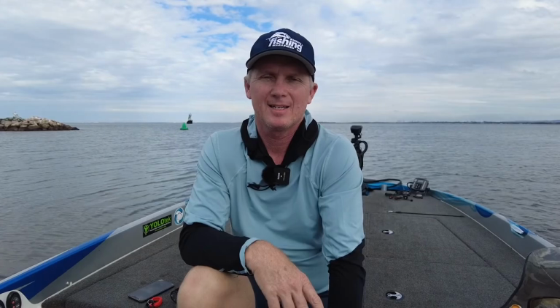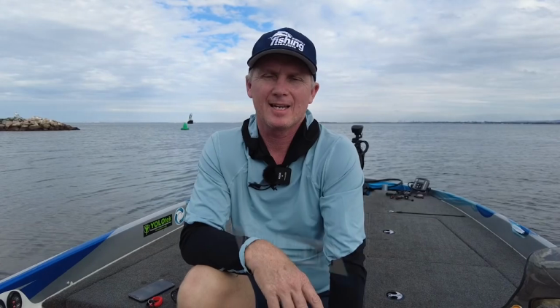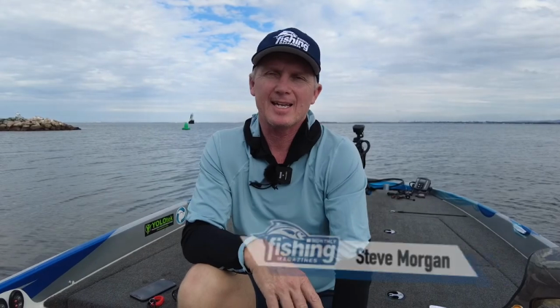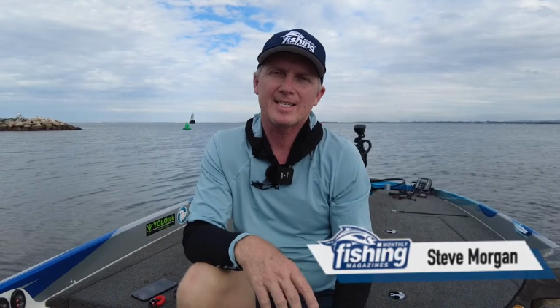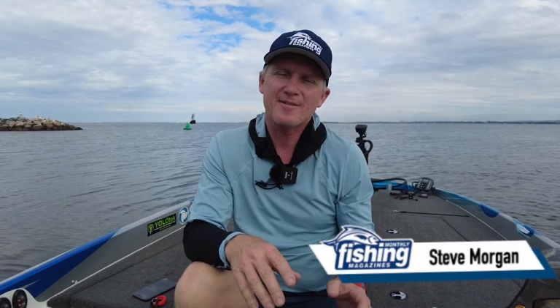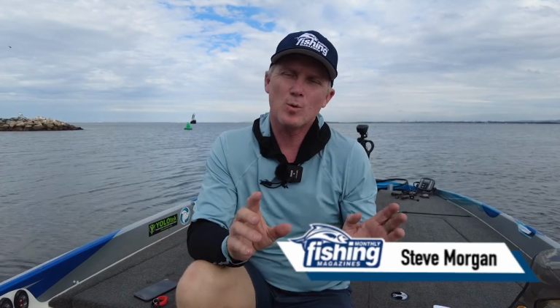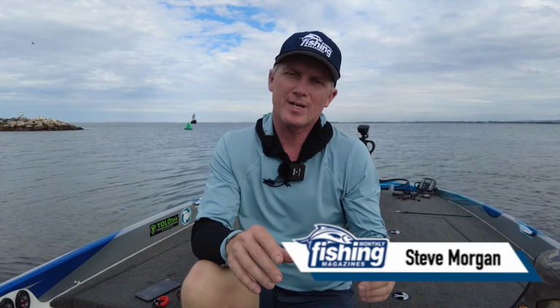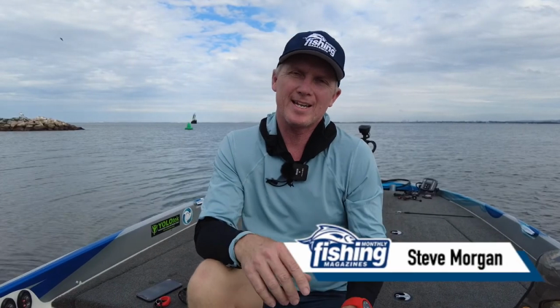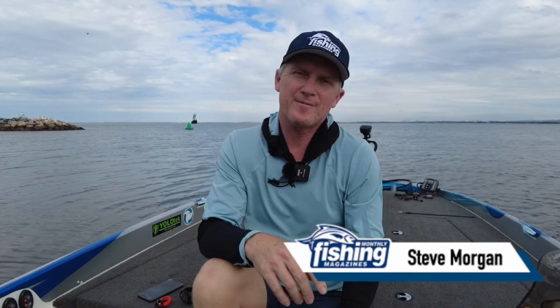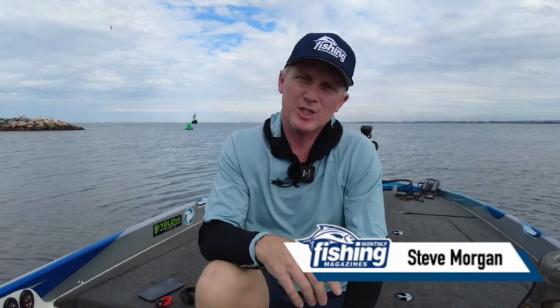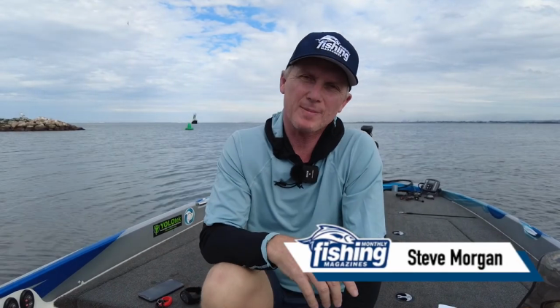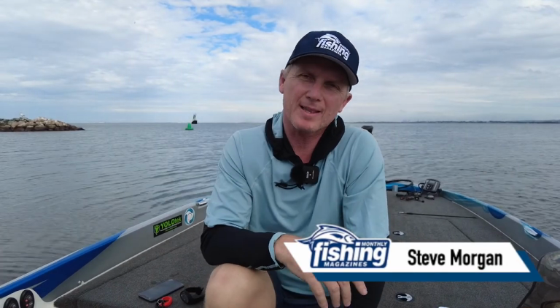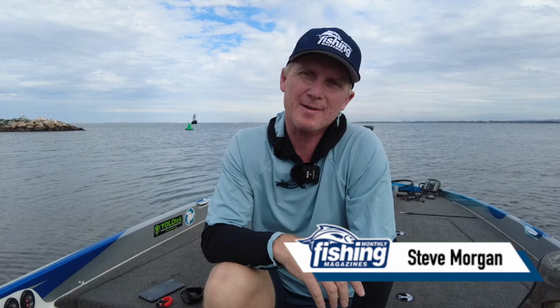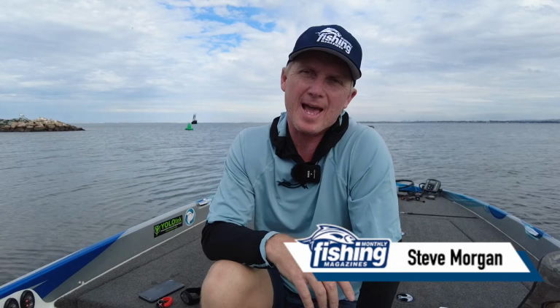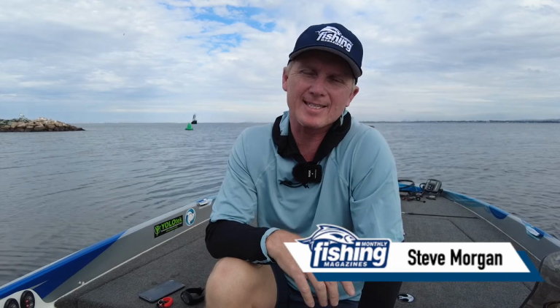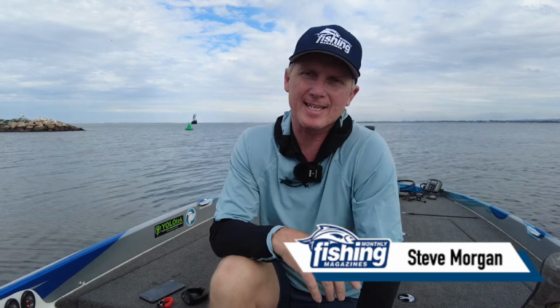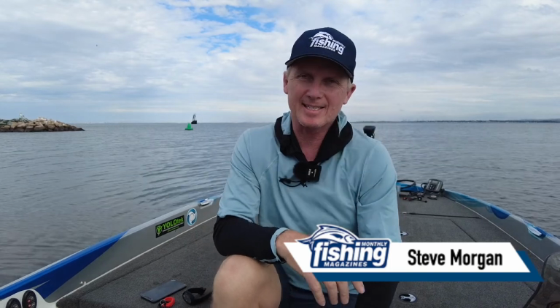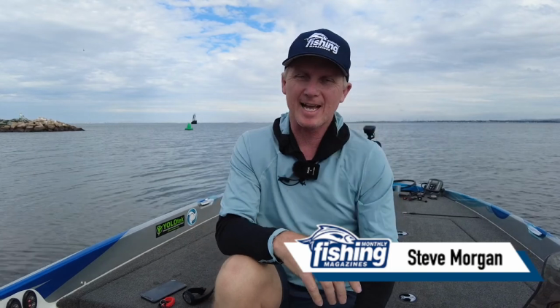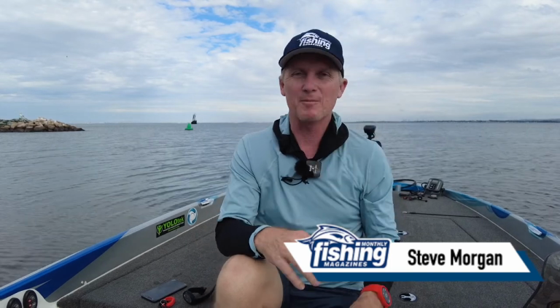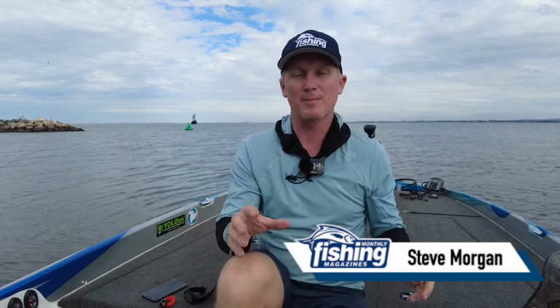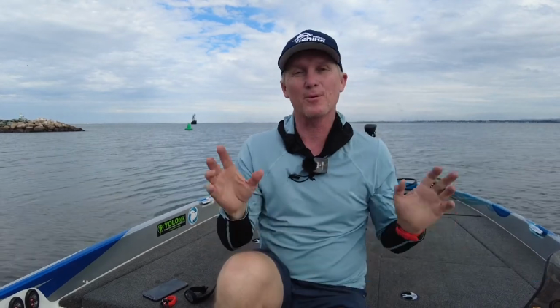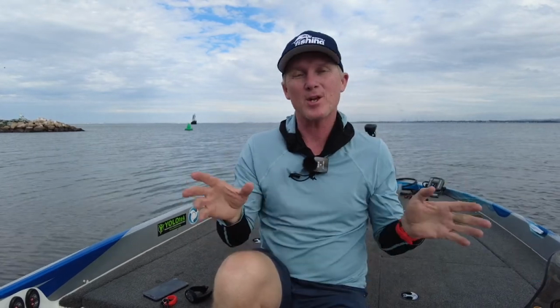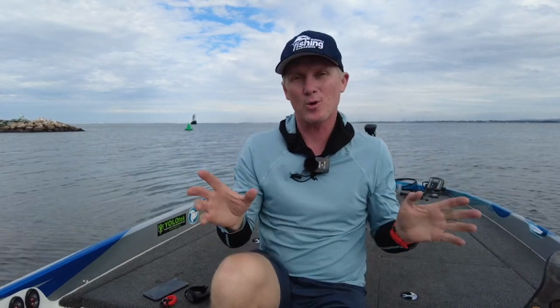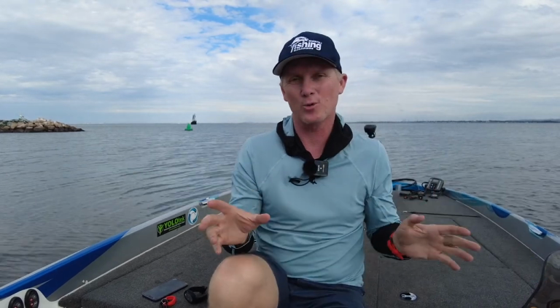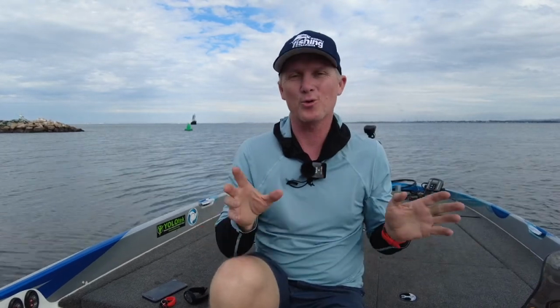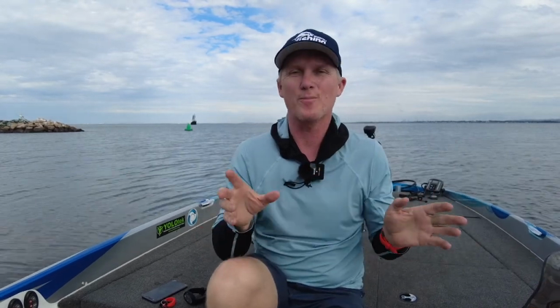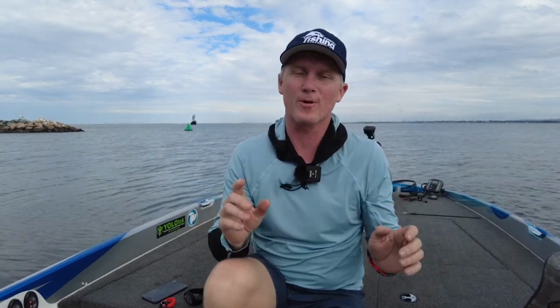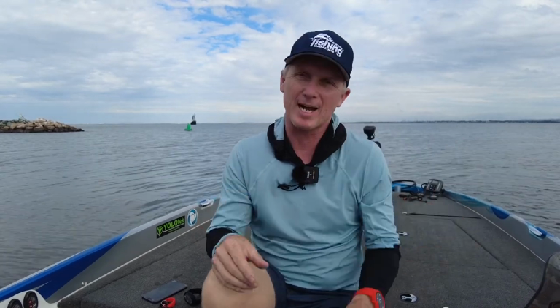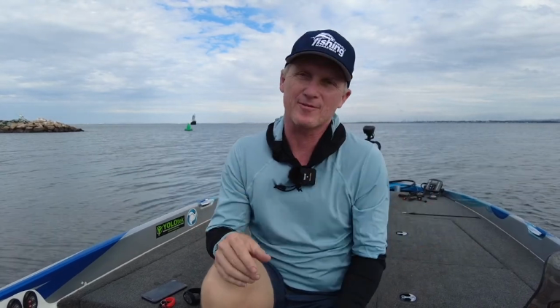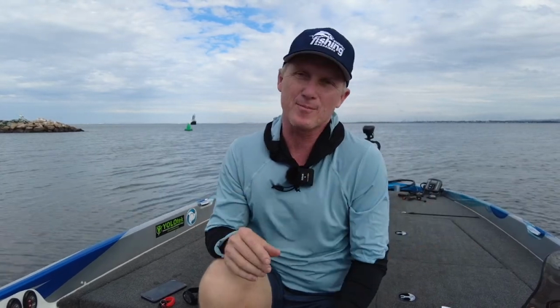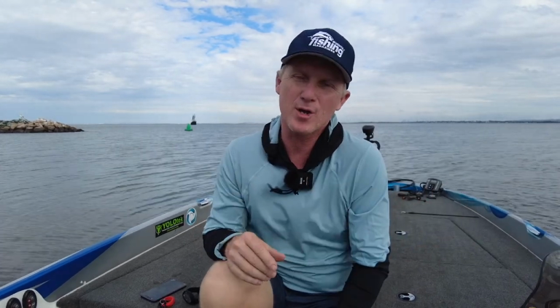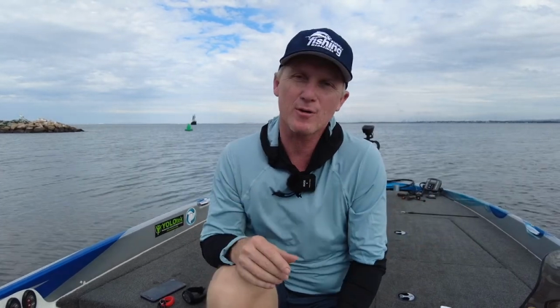G'day, Steve Morgan here from Fishing Monthly Magazine, with a pretty cool new product from Mercury.